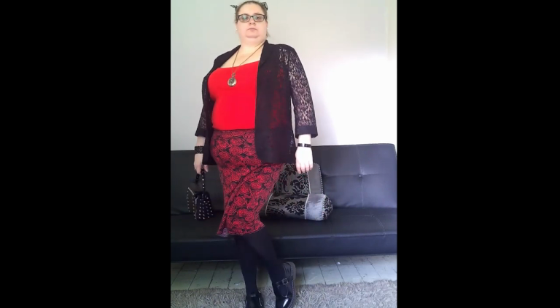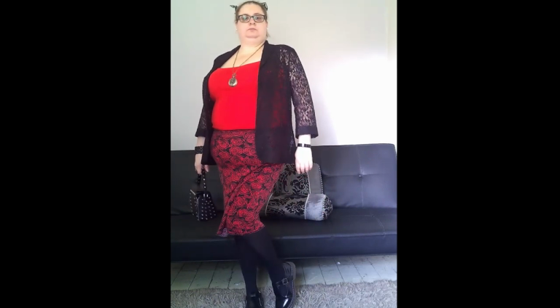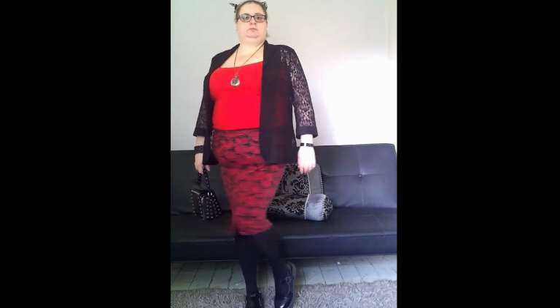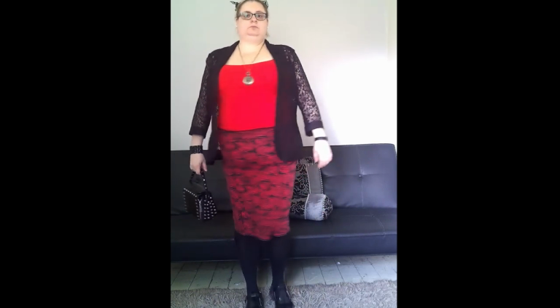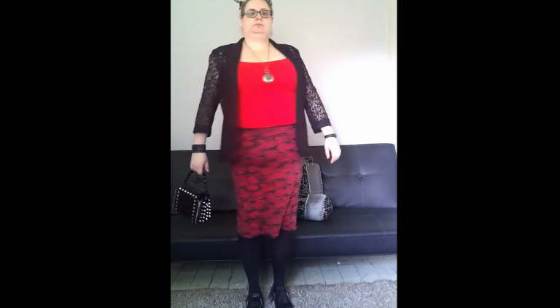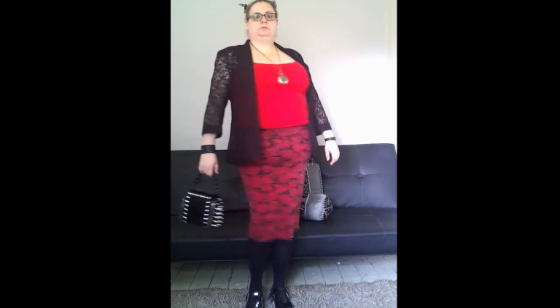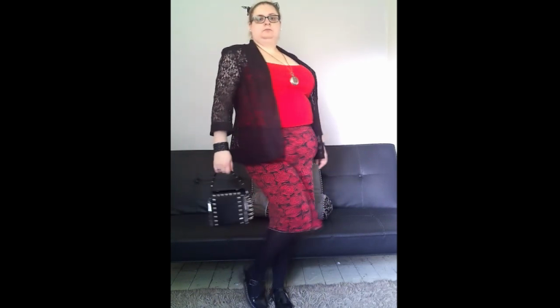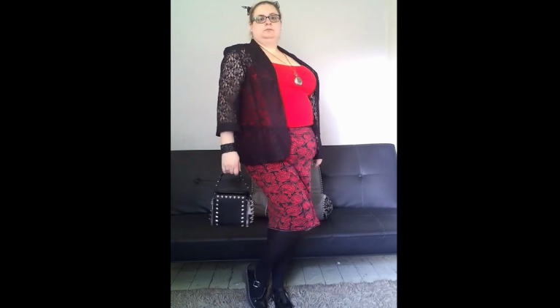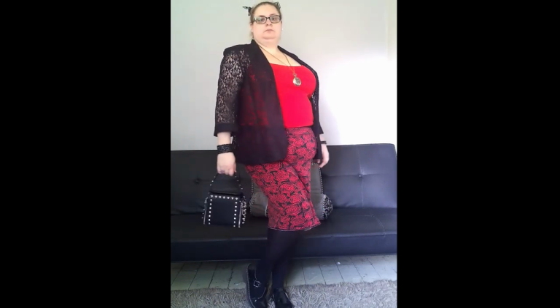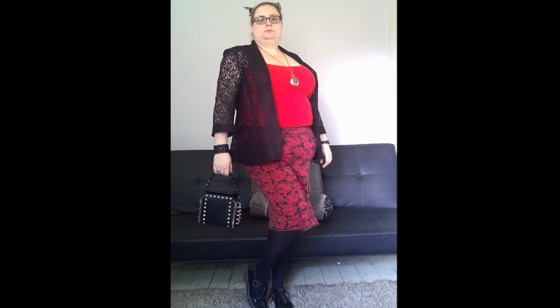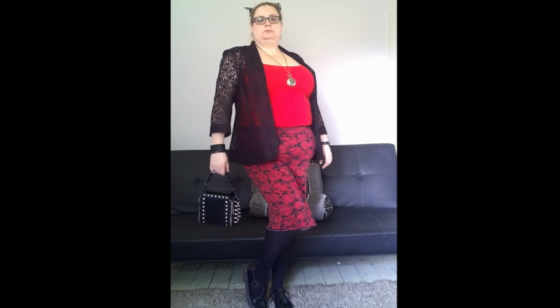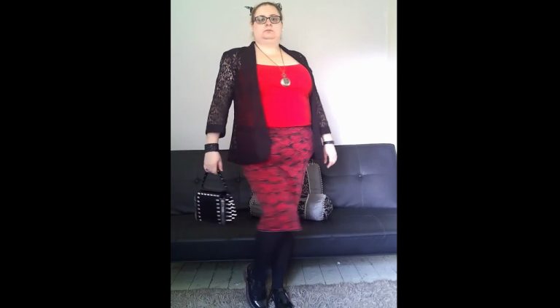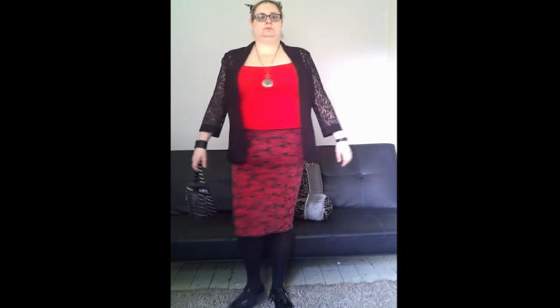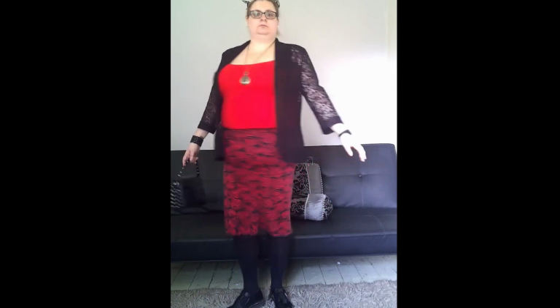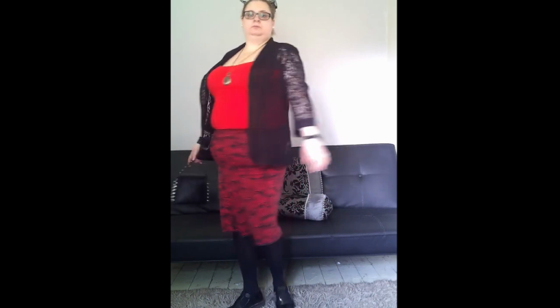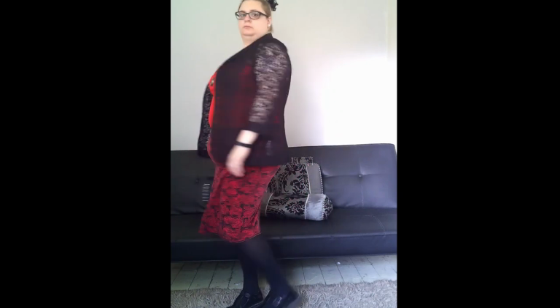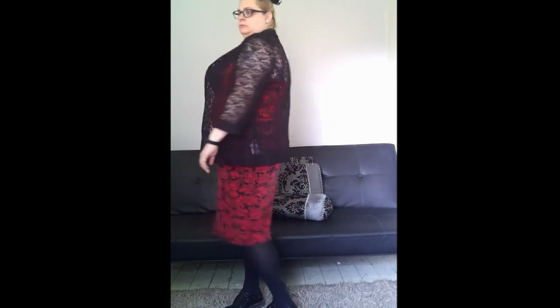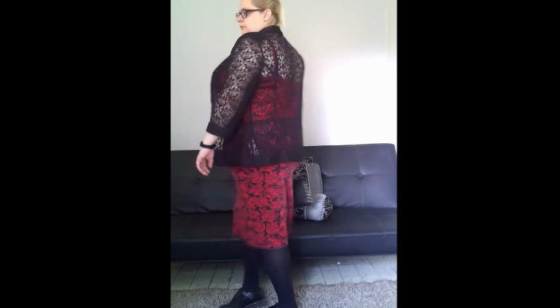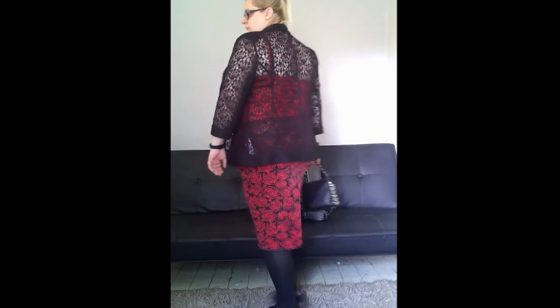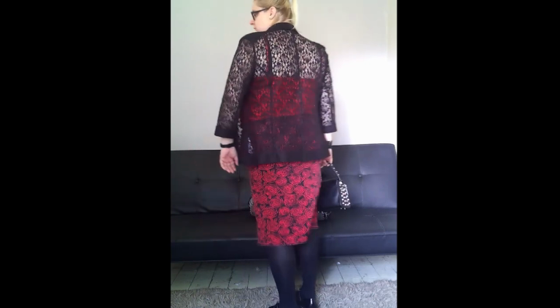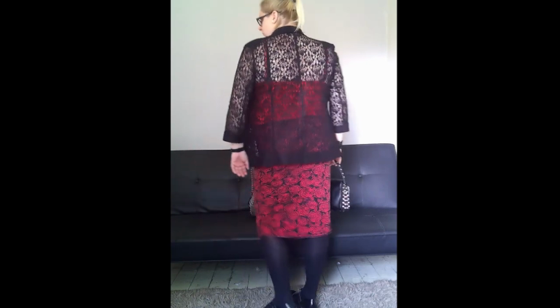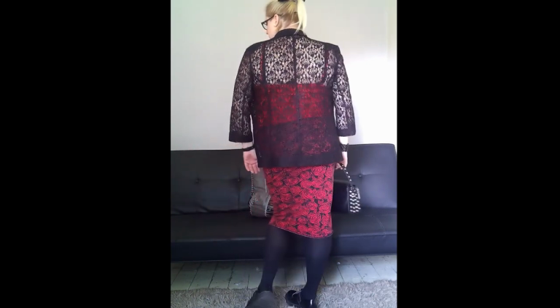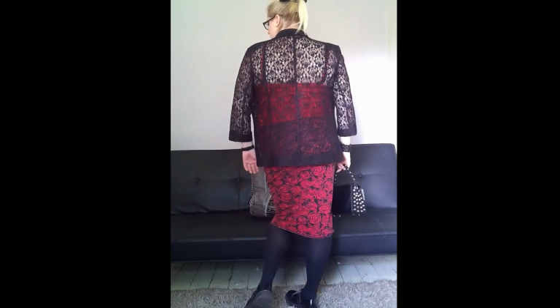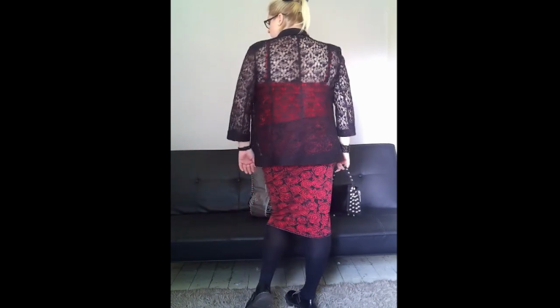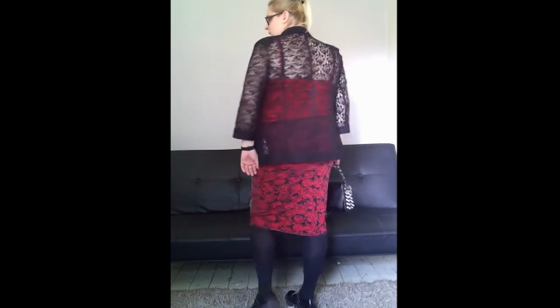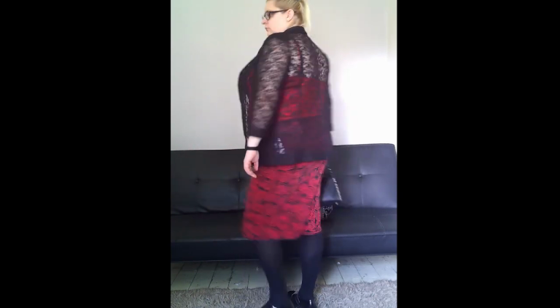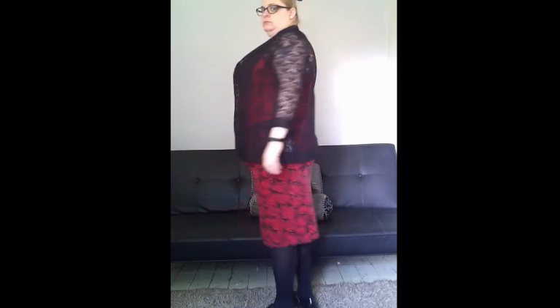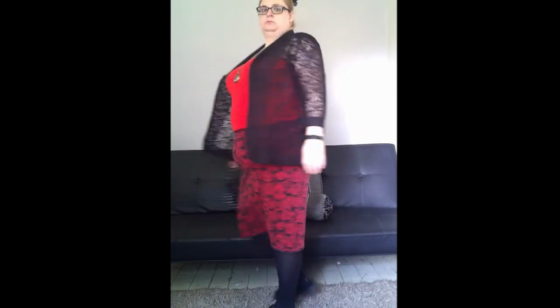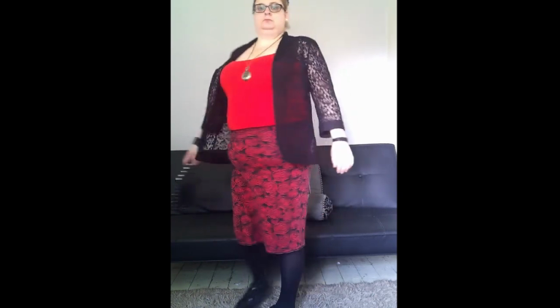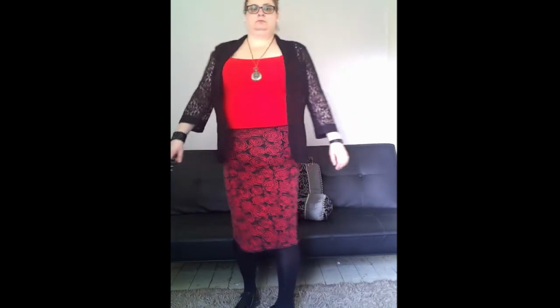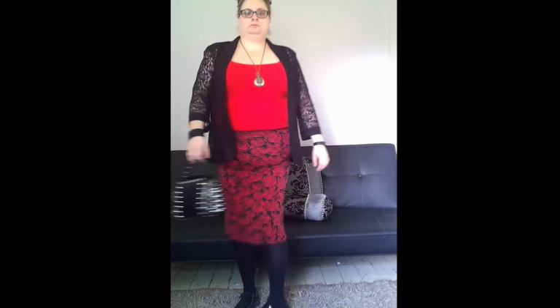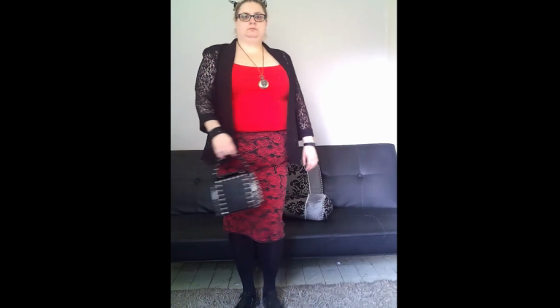Throughout the entire video I have a black lace clip bow in my hair, which is from Primark.